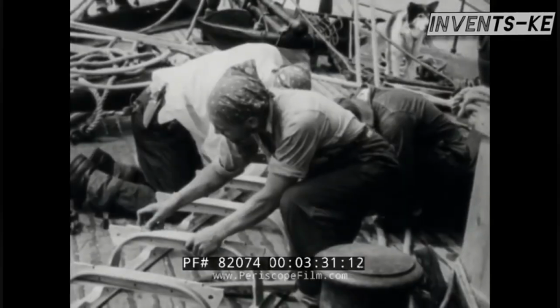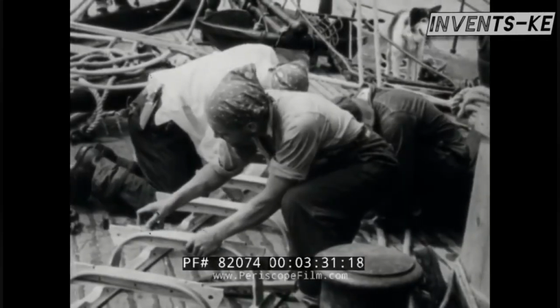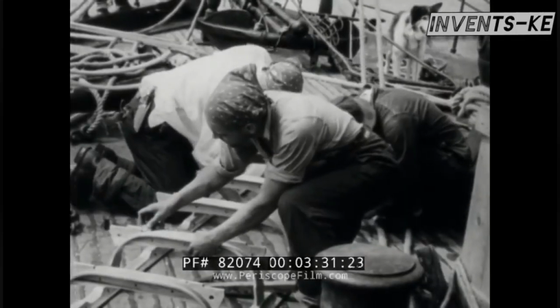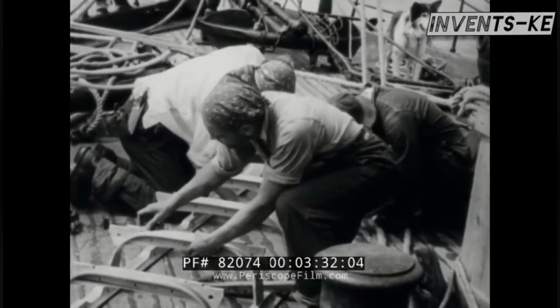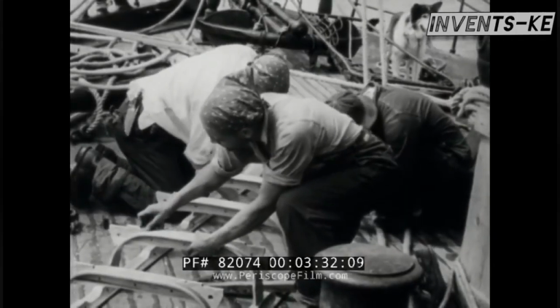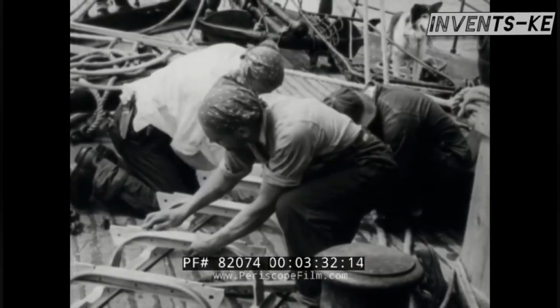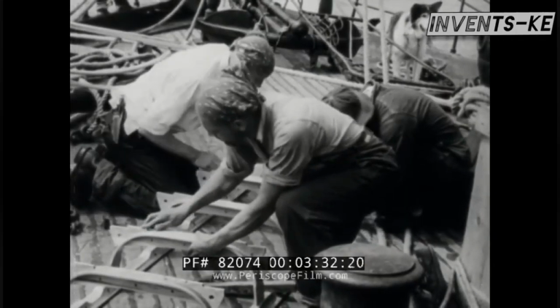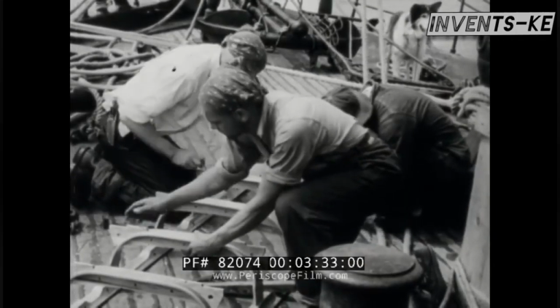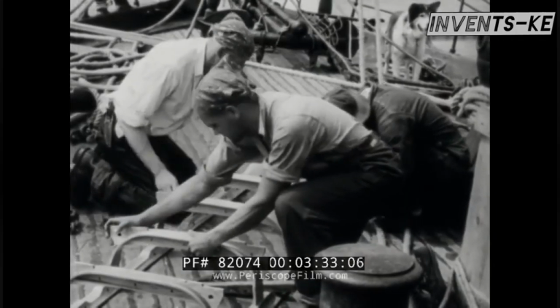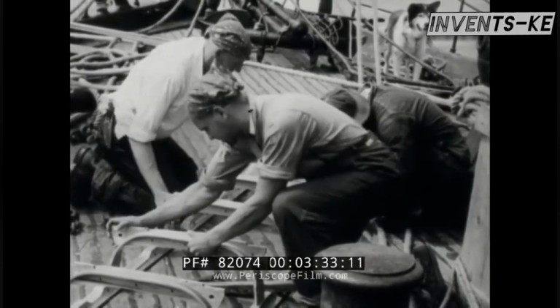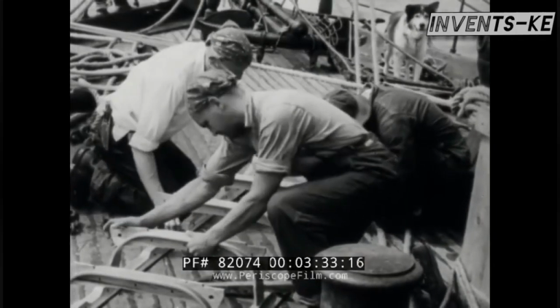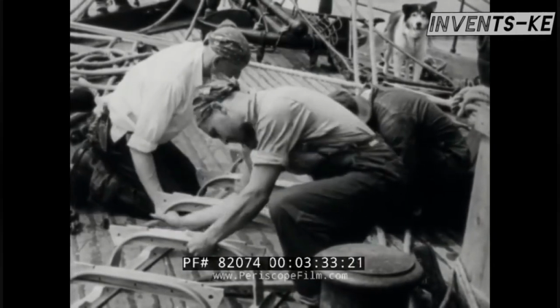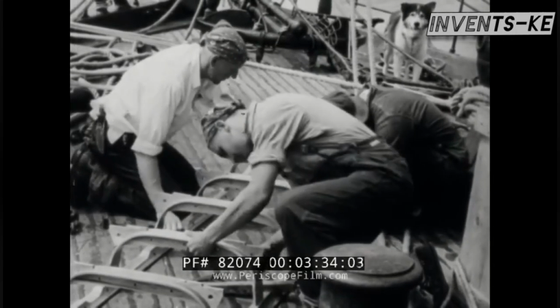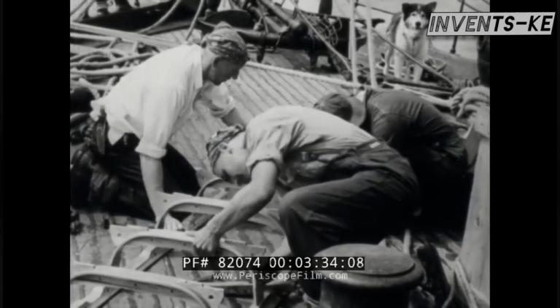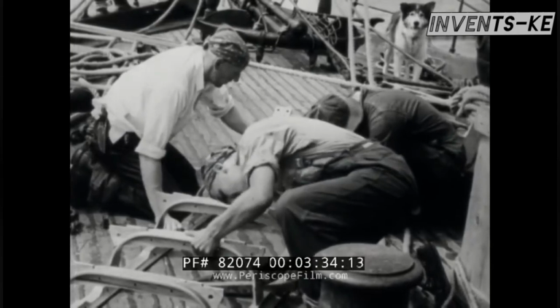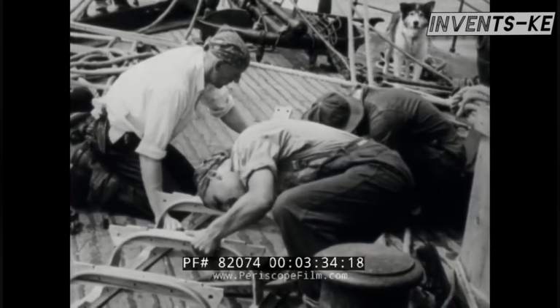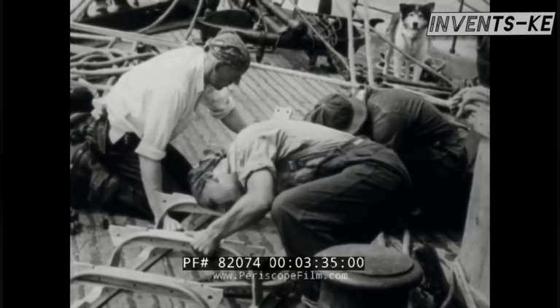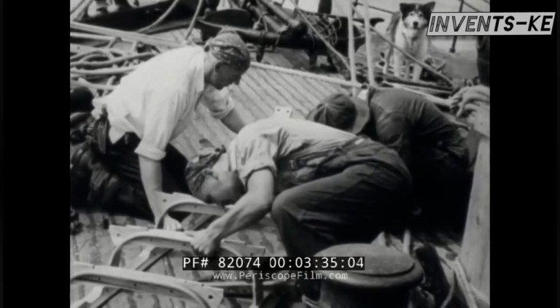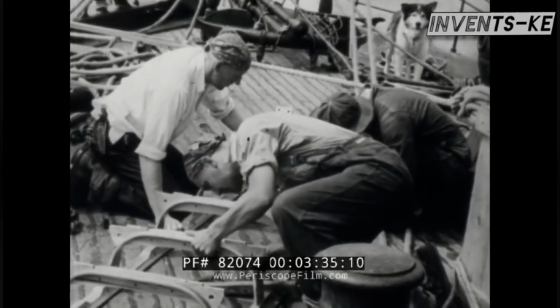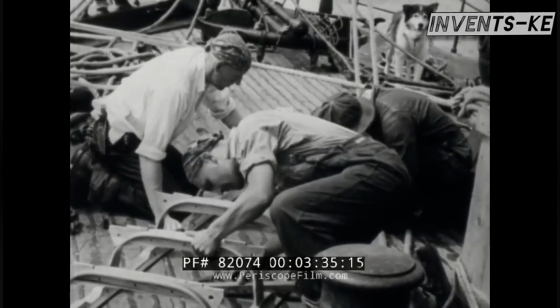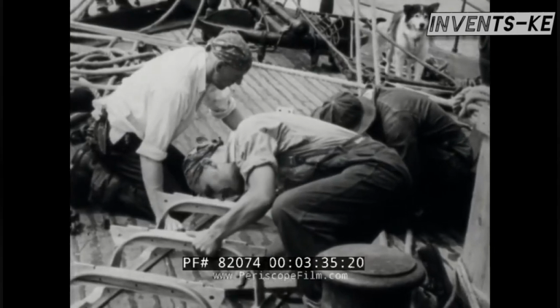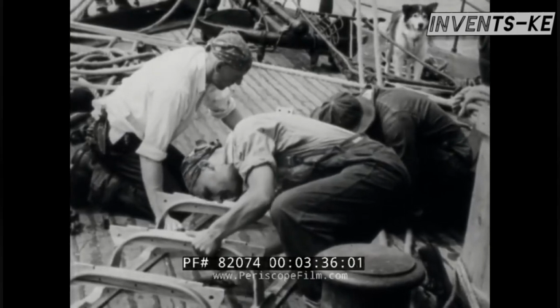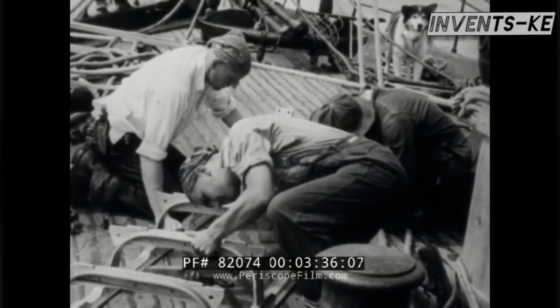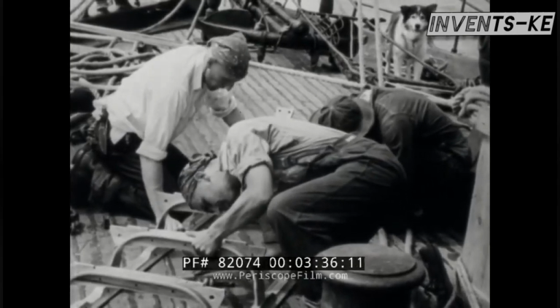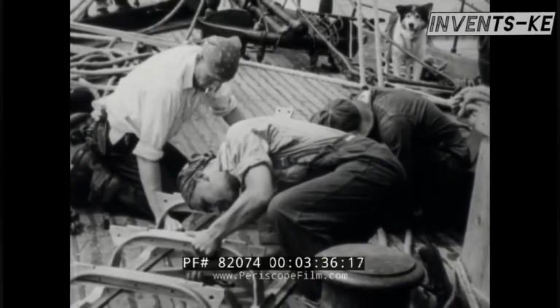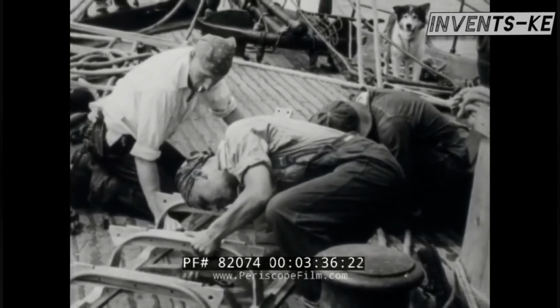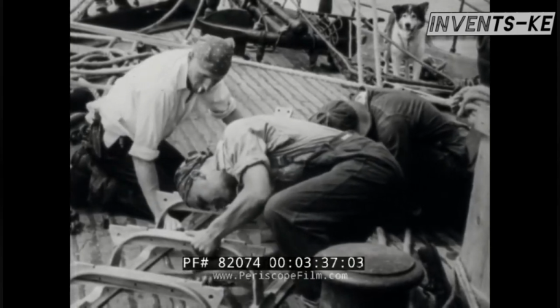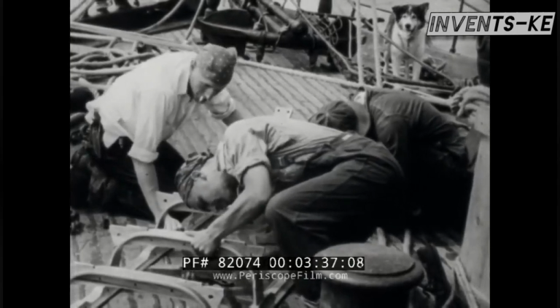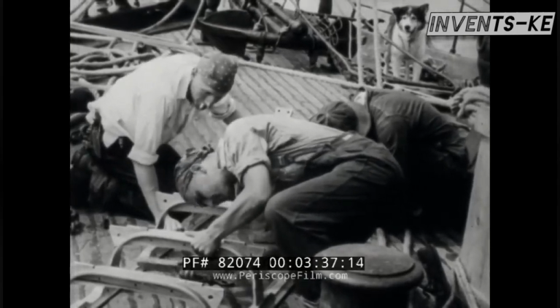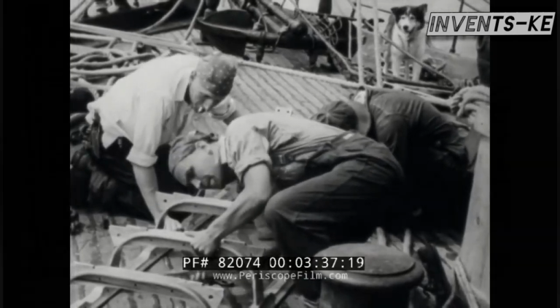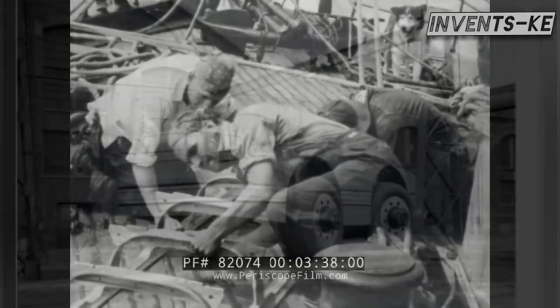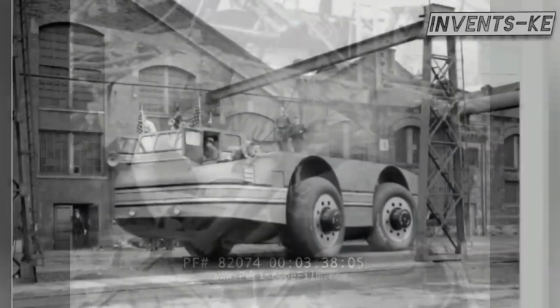Manufacturing of the Snow Cruiser commenced on August 8, 1939, and in just 11 weeks, it was ready to roll.